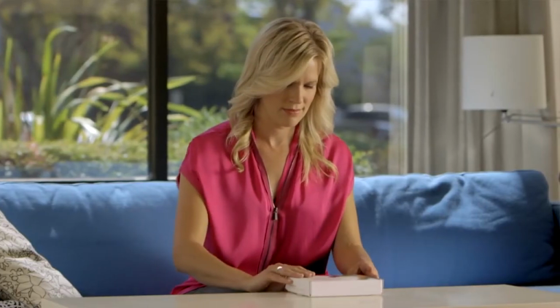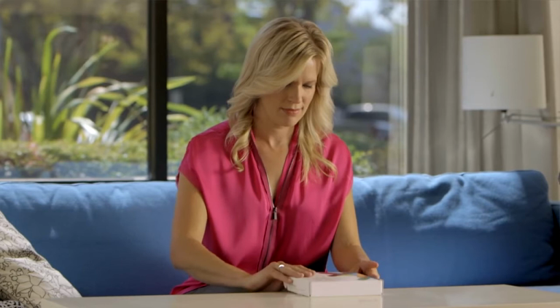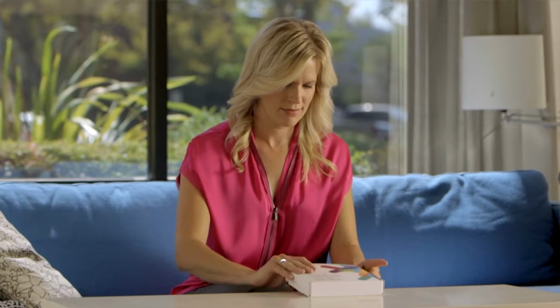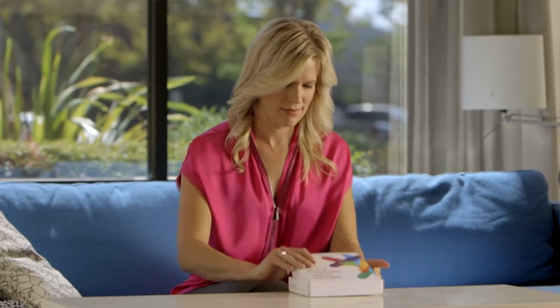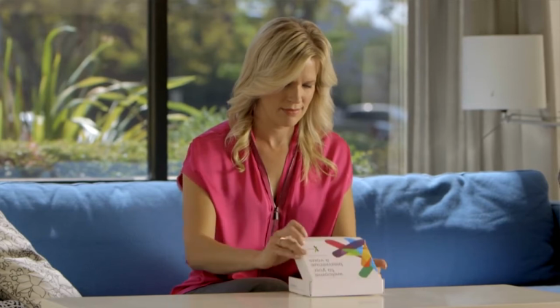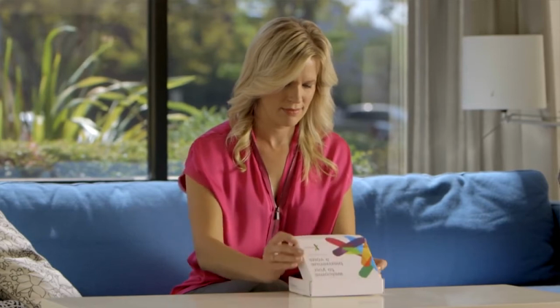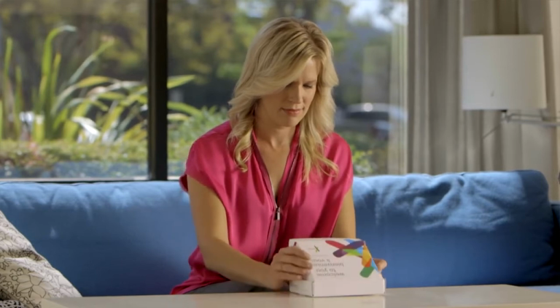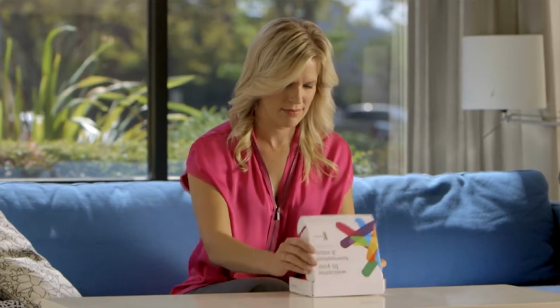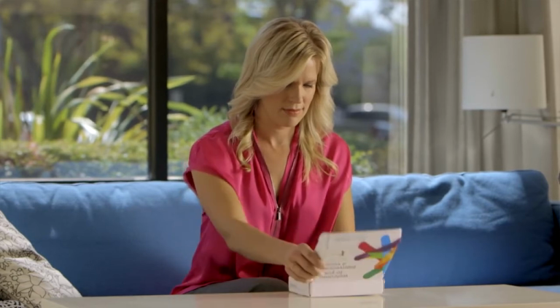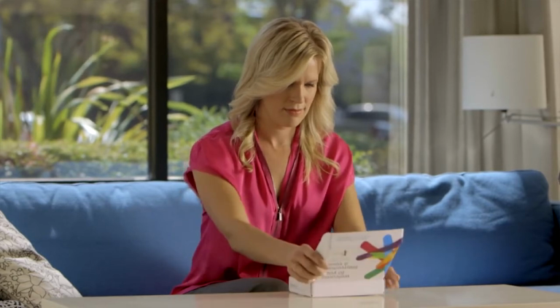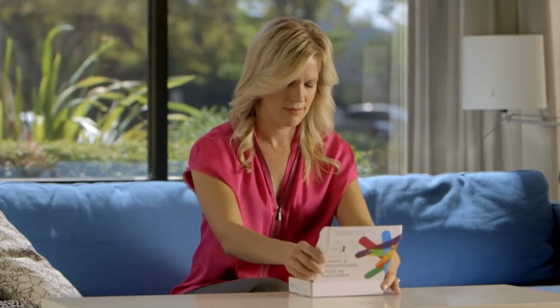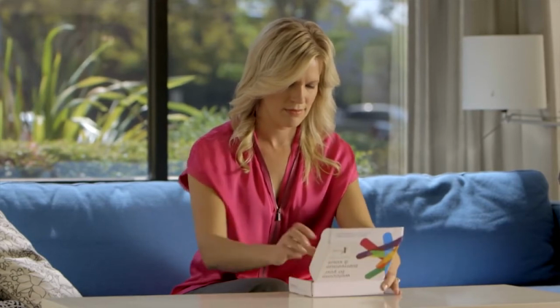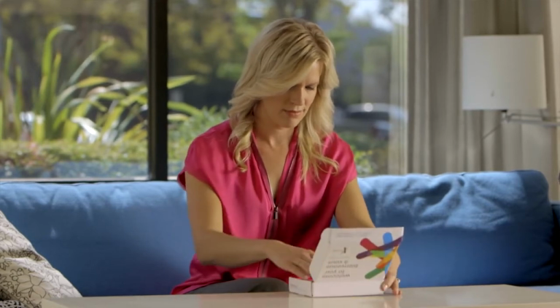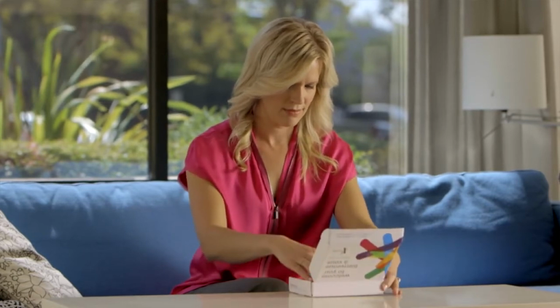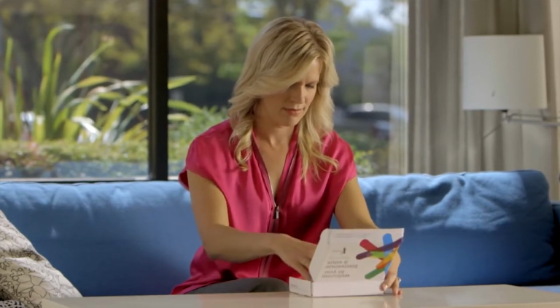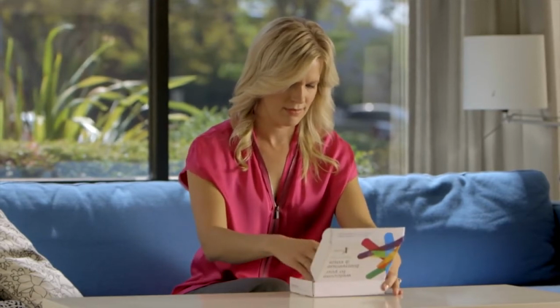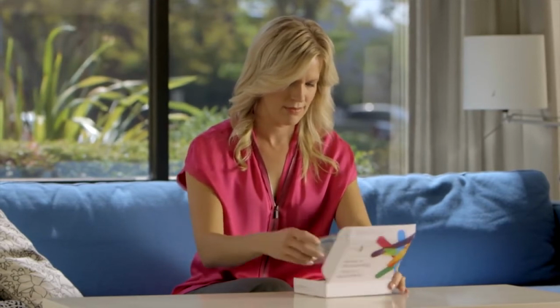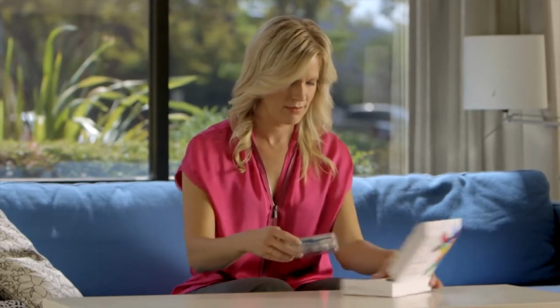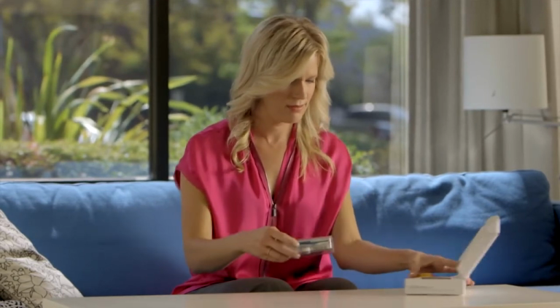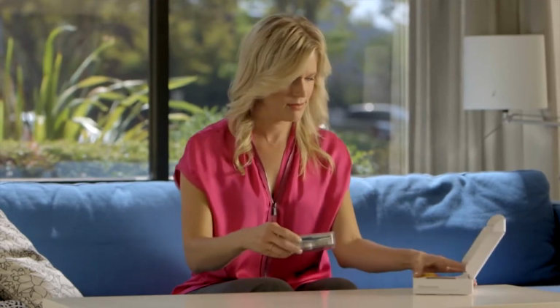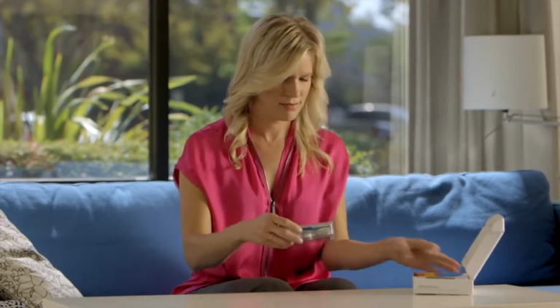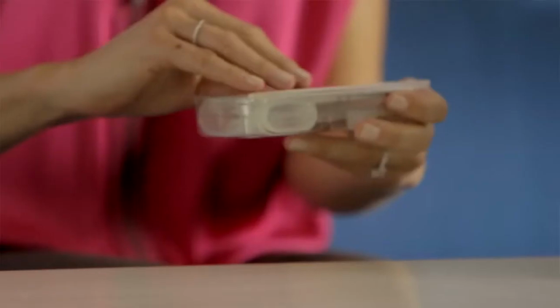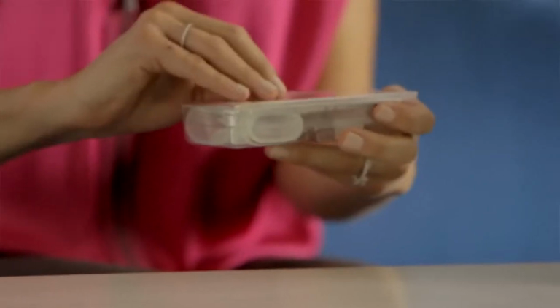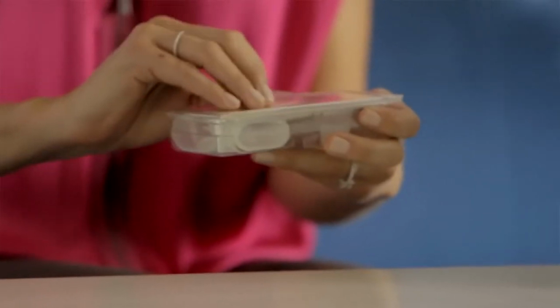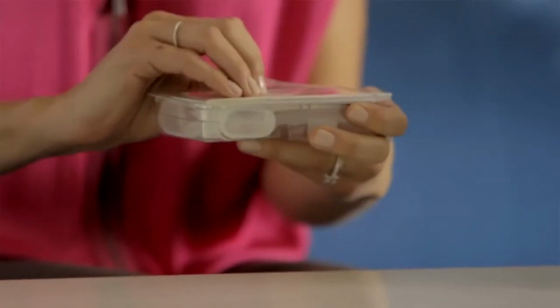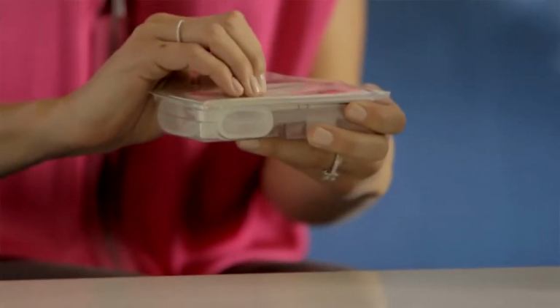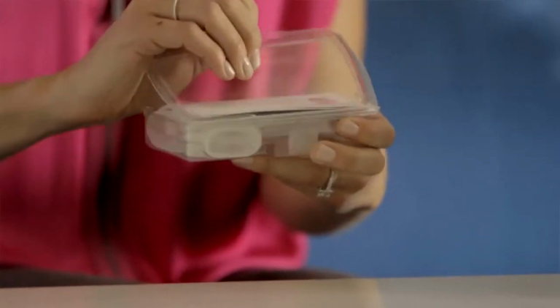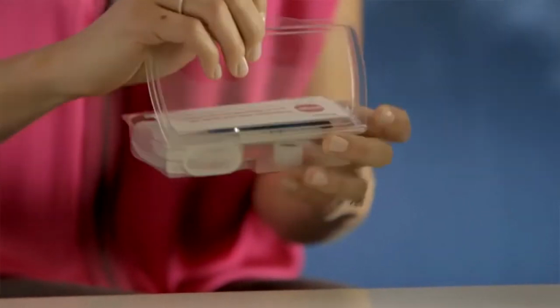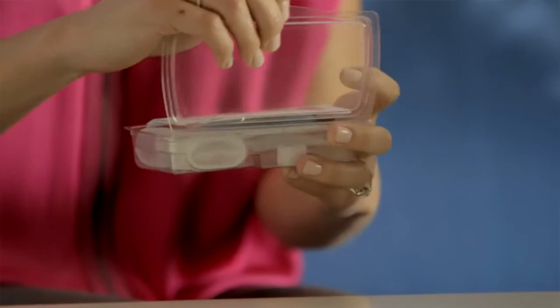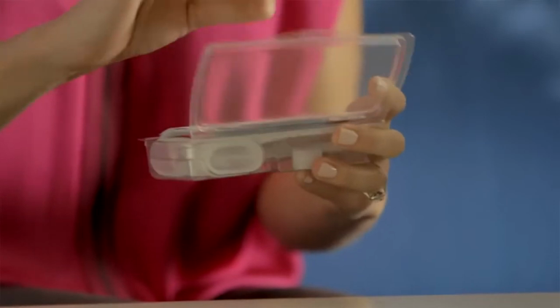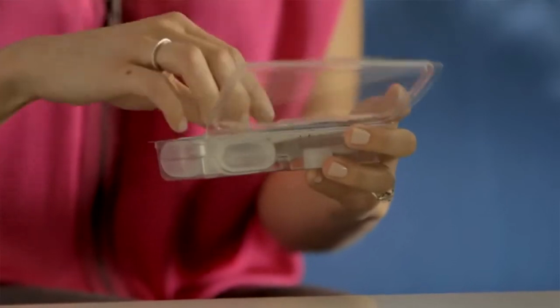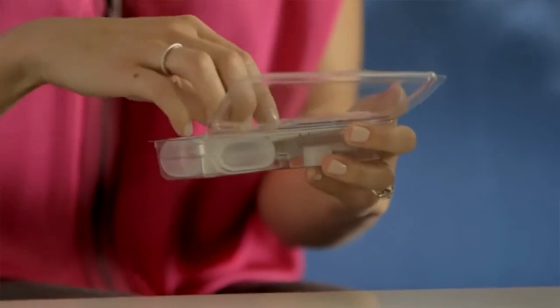After you register, it's time to provide your saliva sample. Here are a few tips to make sure that your sample is viable.